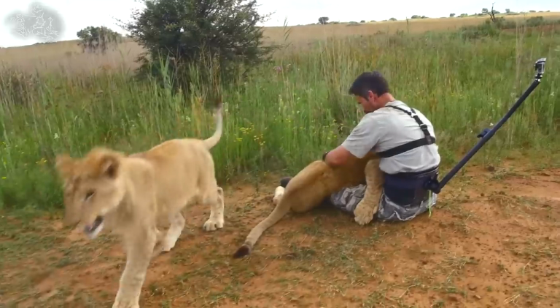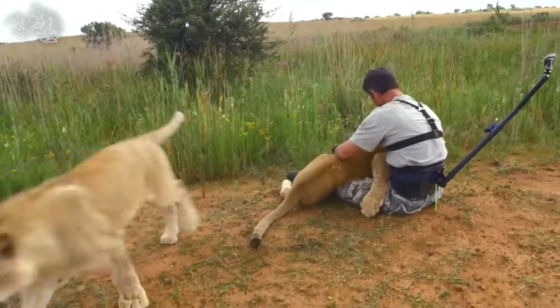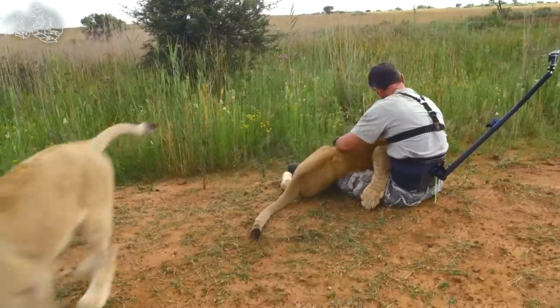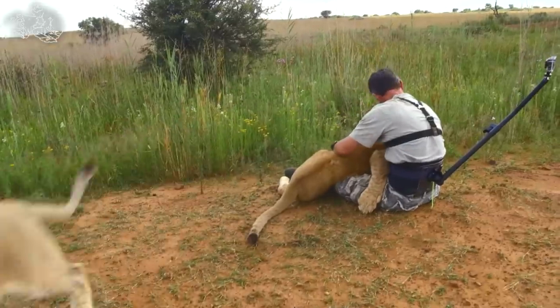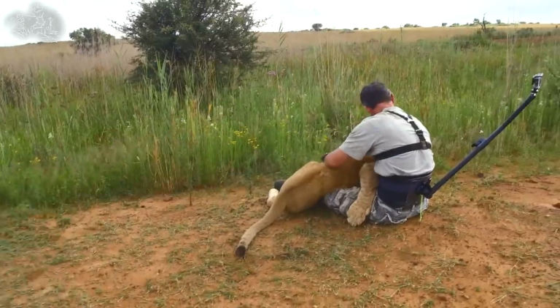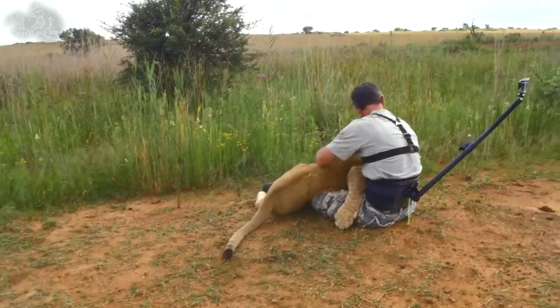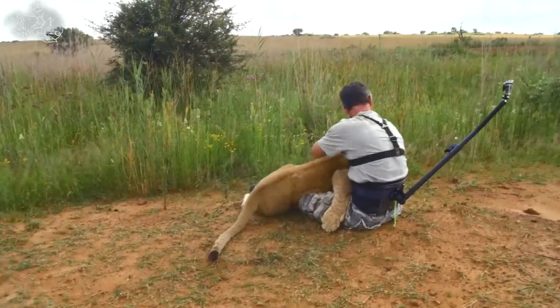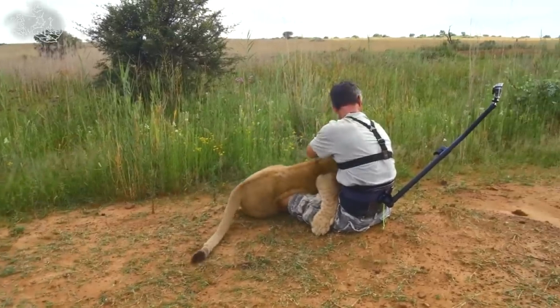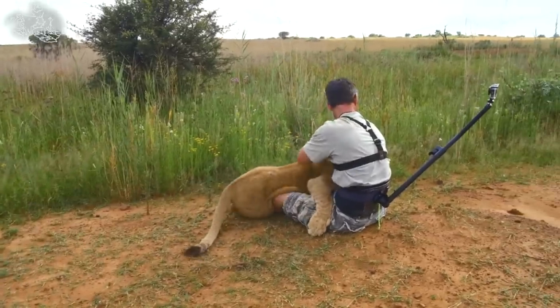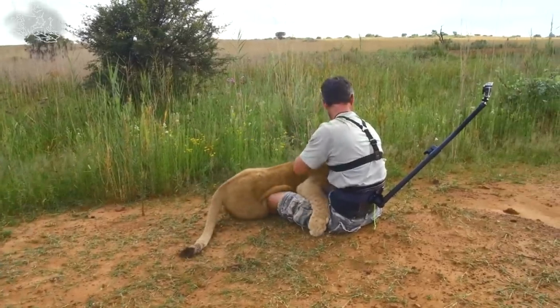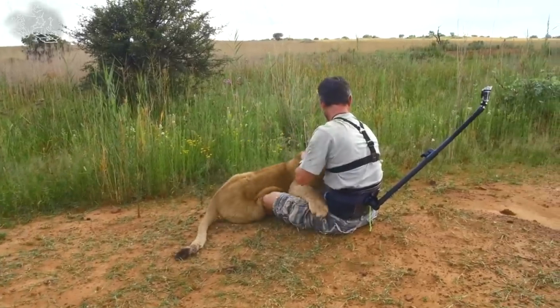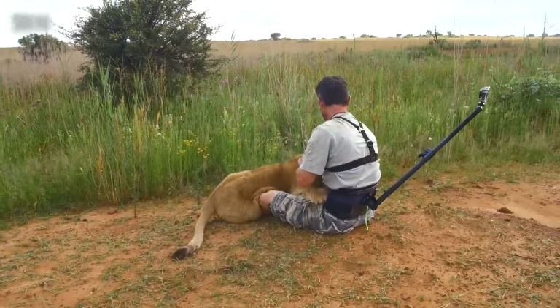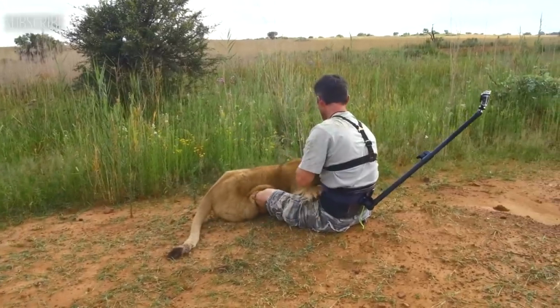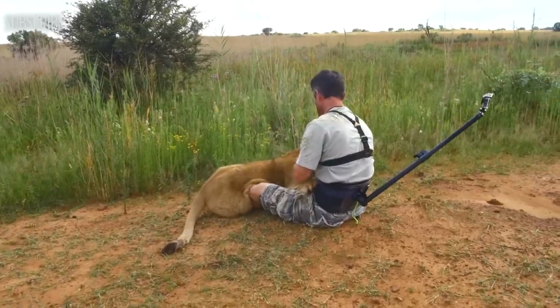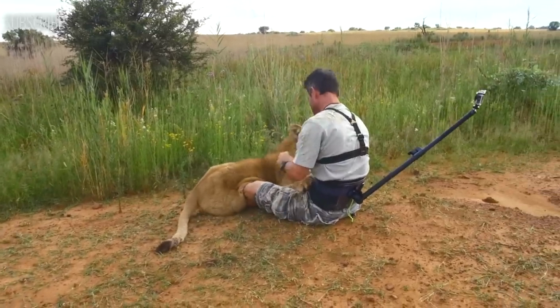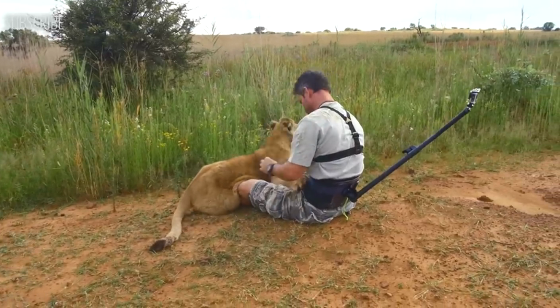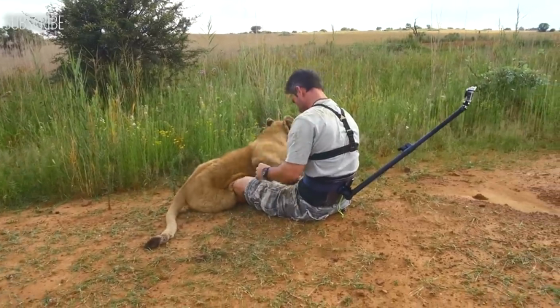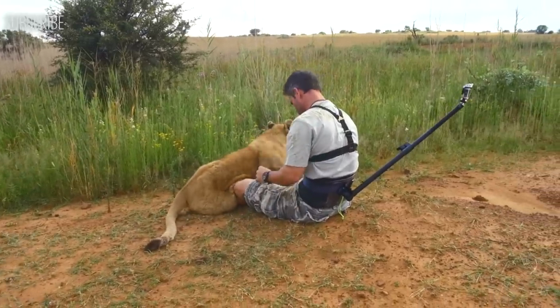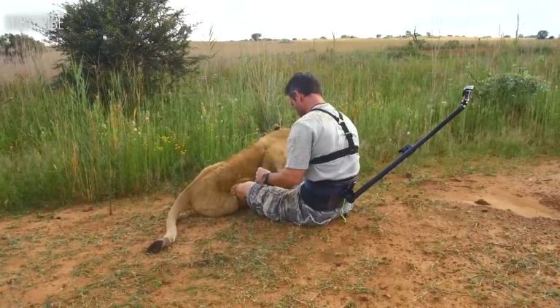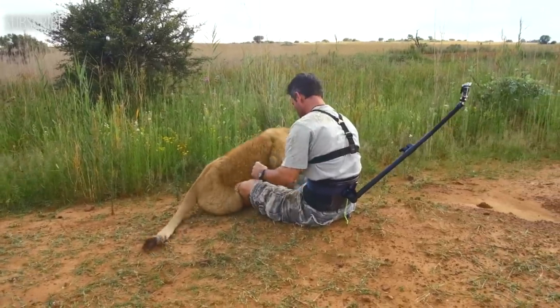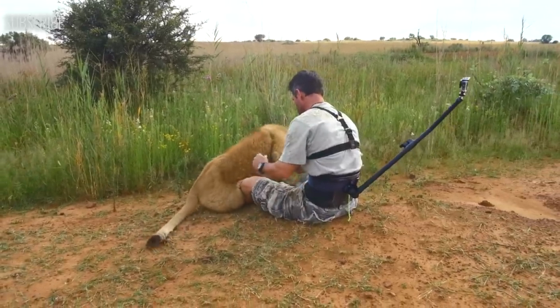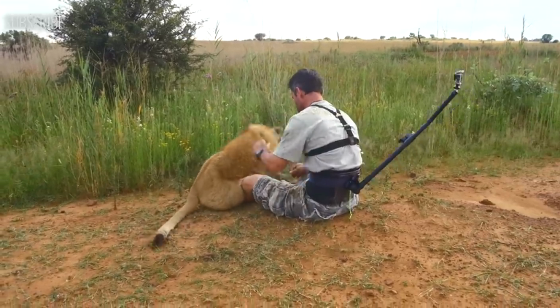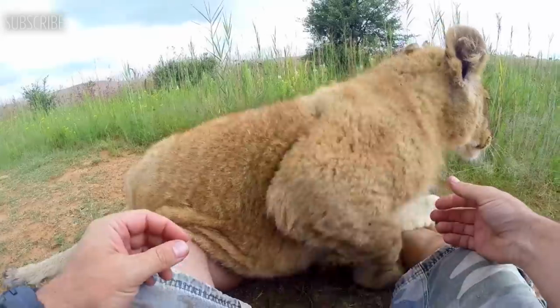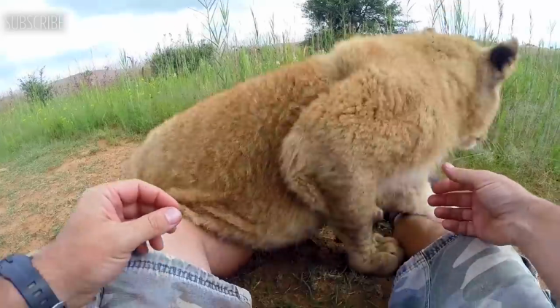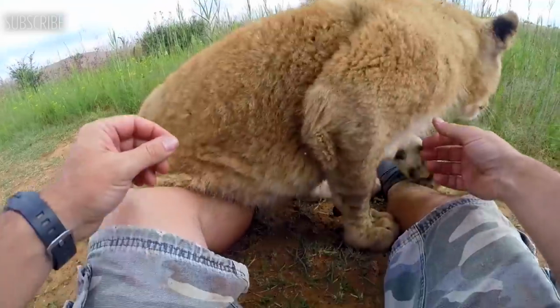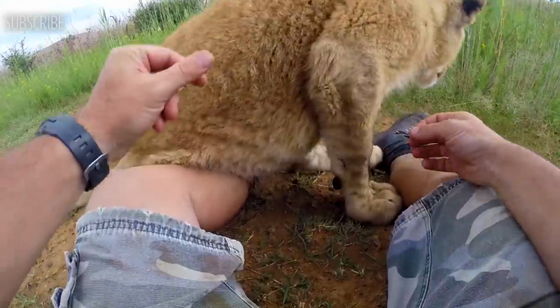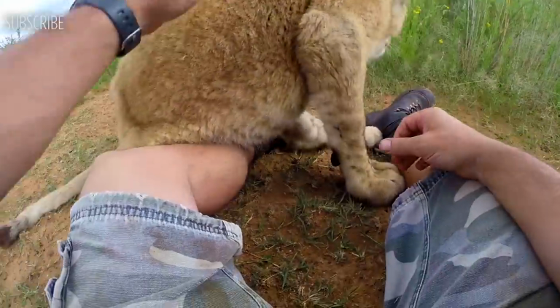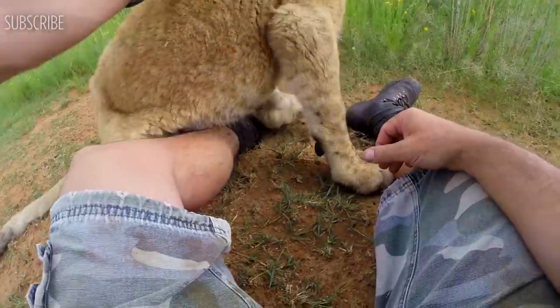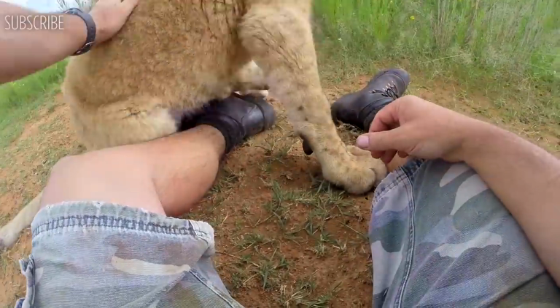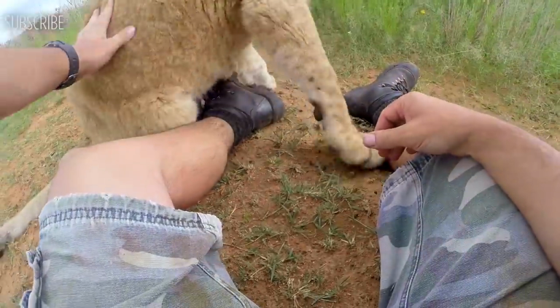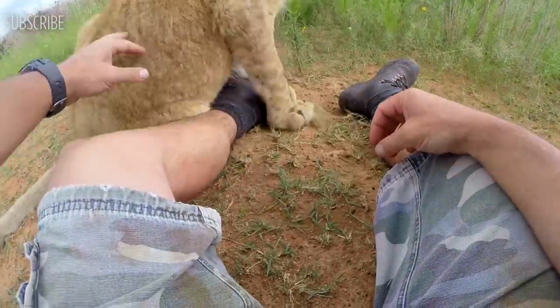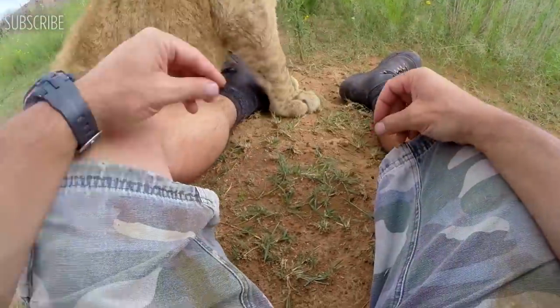Are you enjoying yourself? Oh, it sounds like it. It sounds like it.